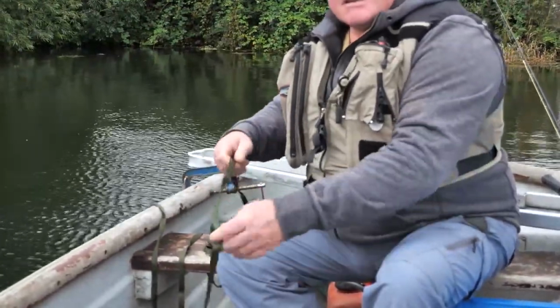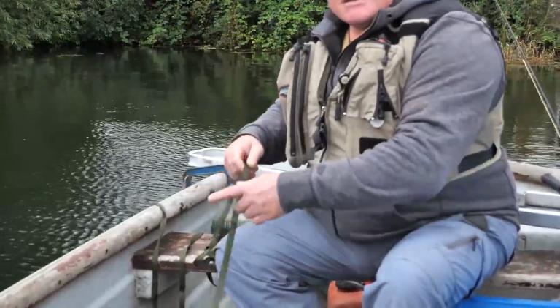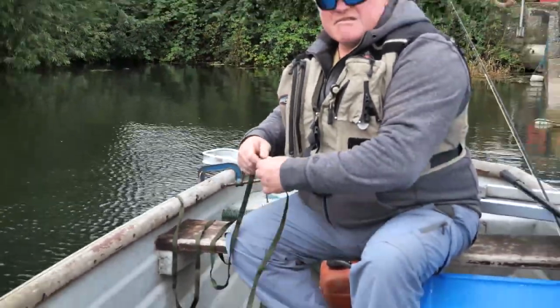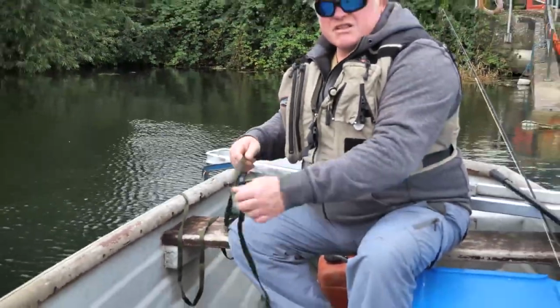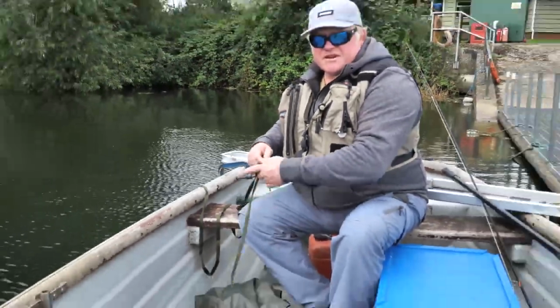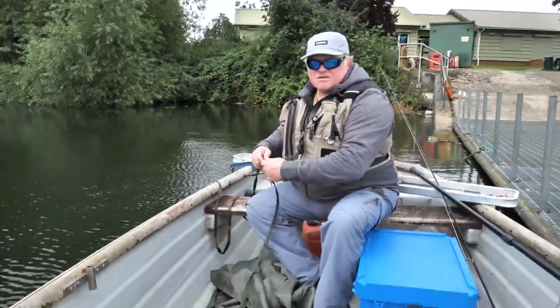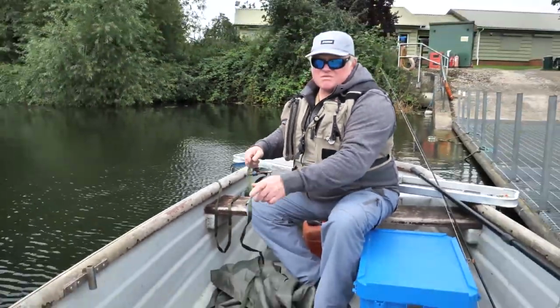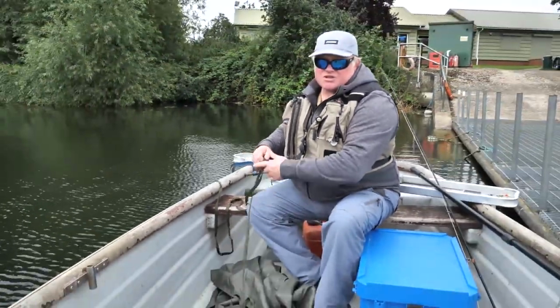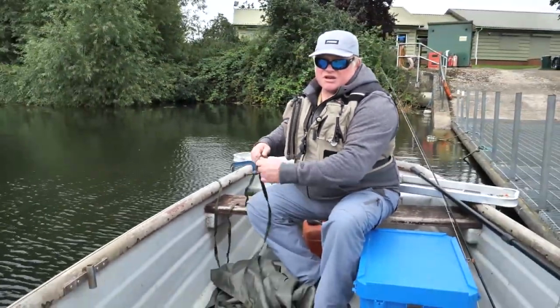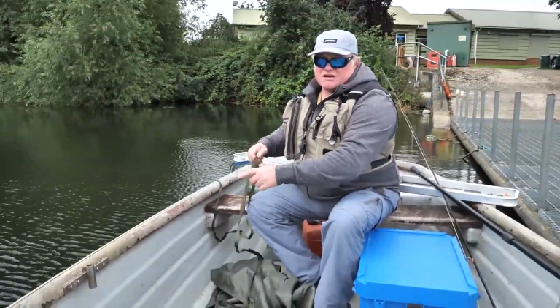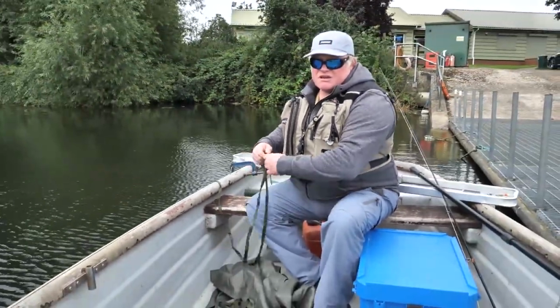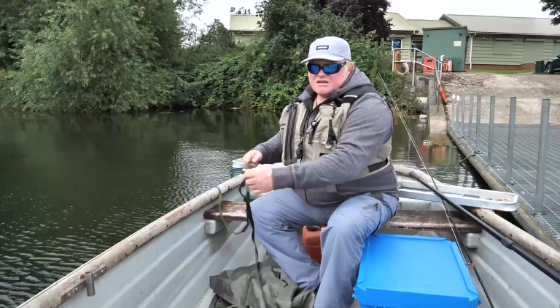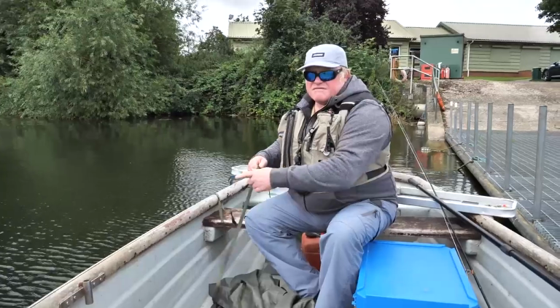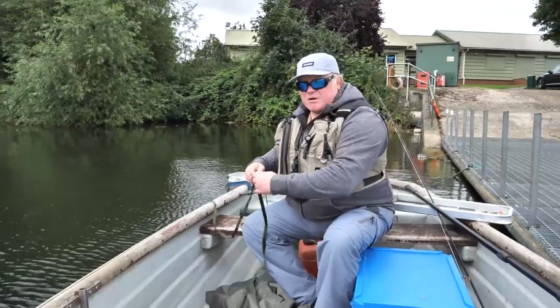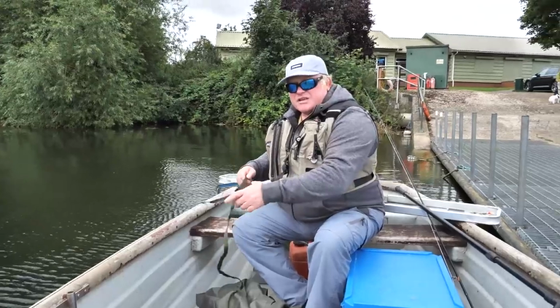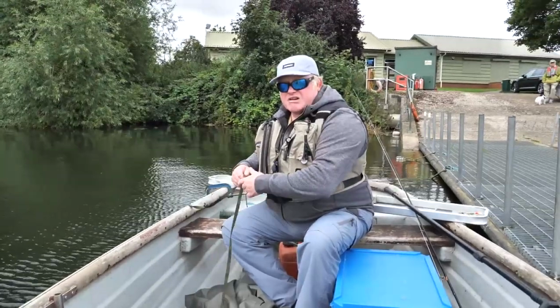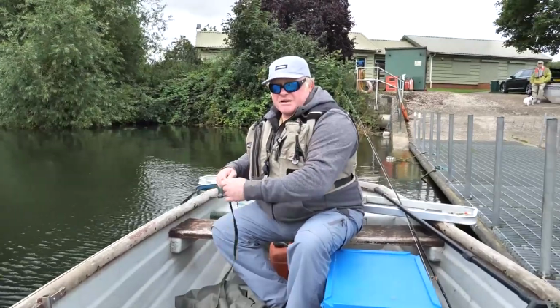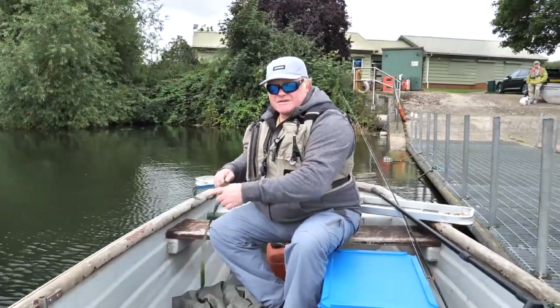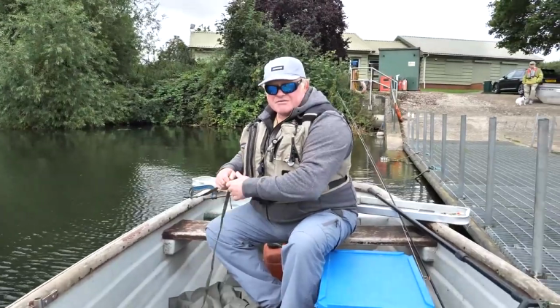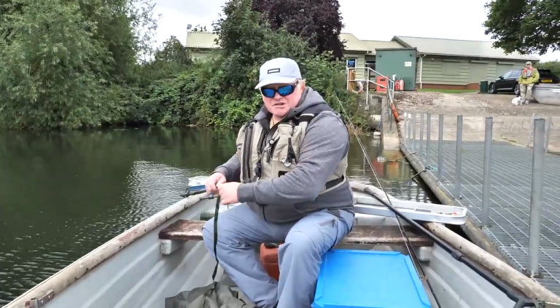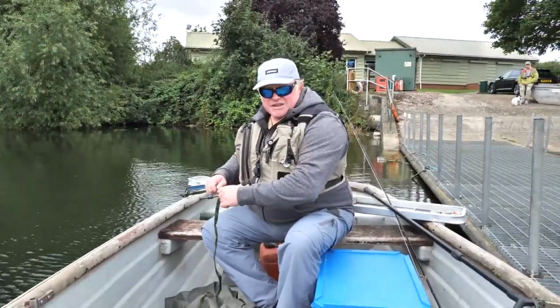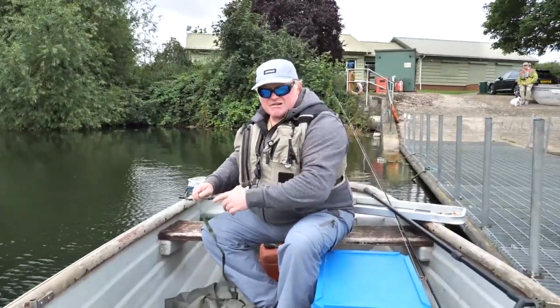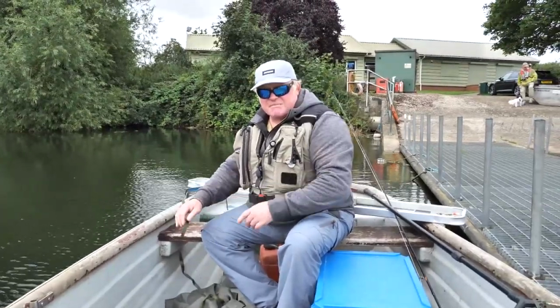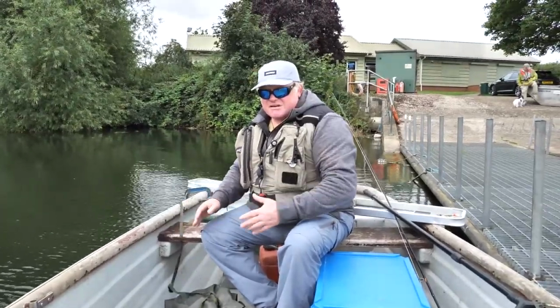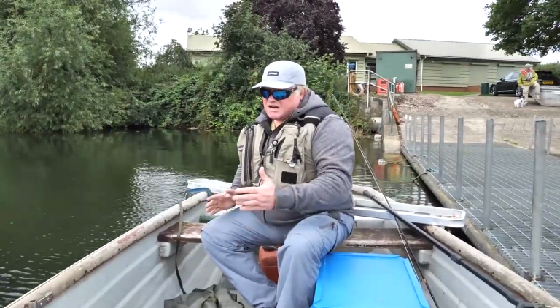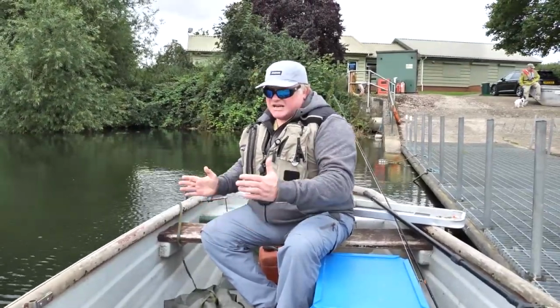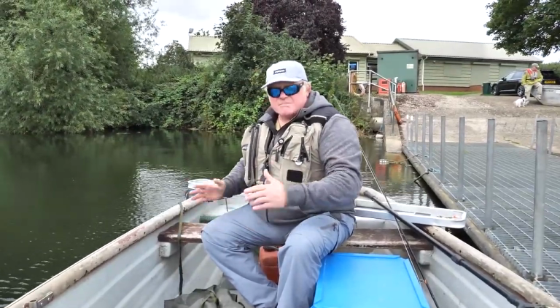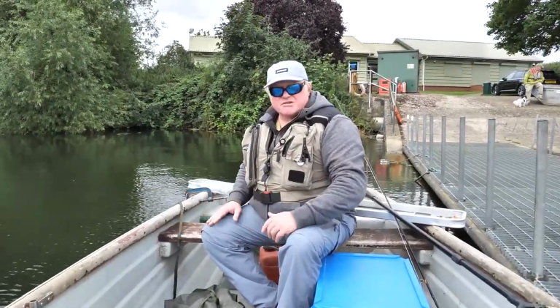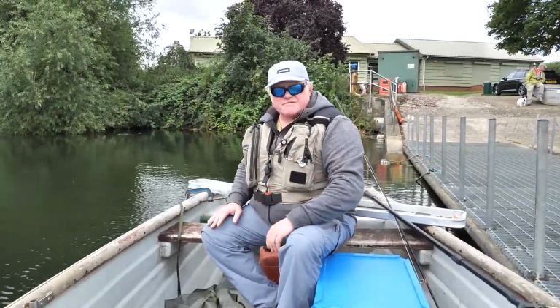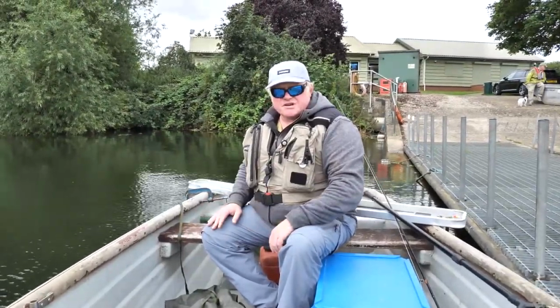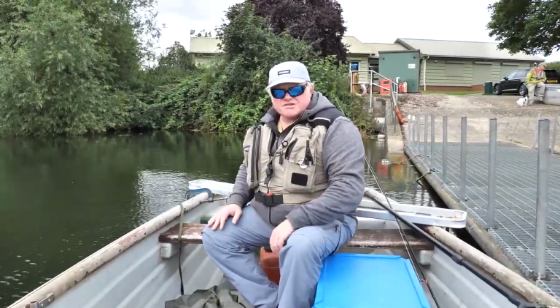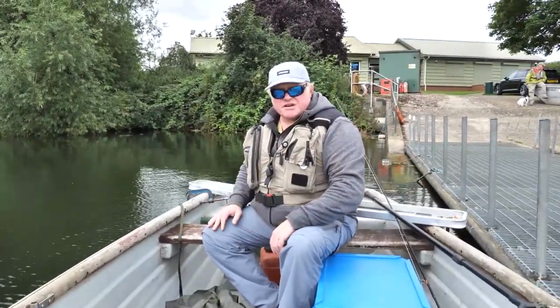Later on in the video we'll show you if the boat is crabbing how to correct that and get the boat to drift nice and straight.